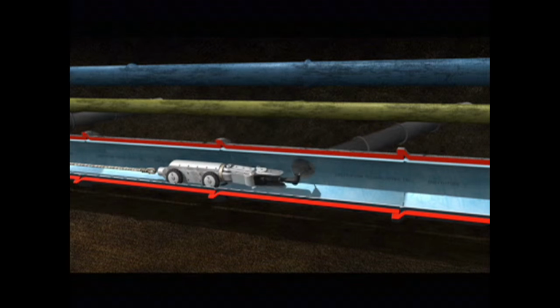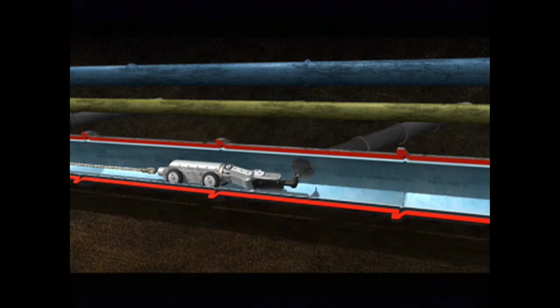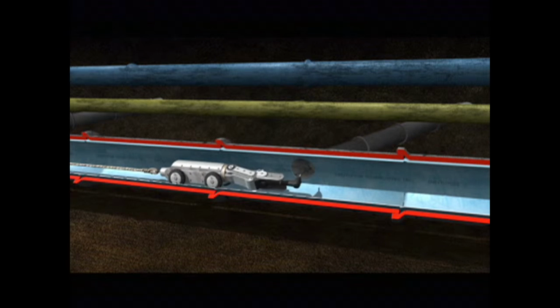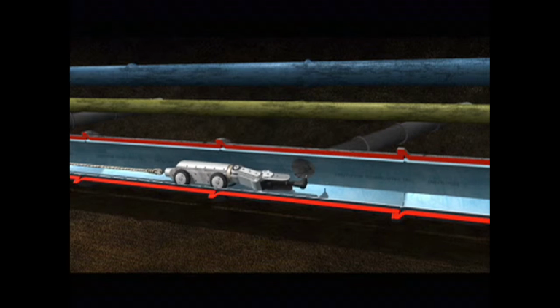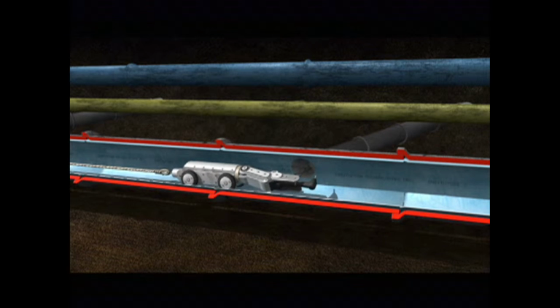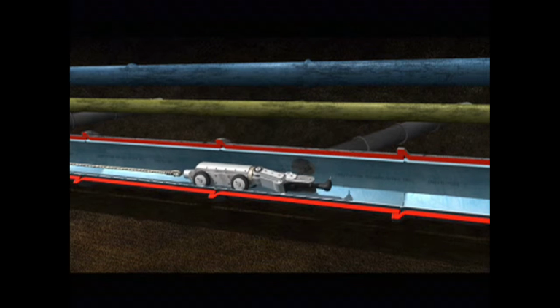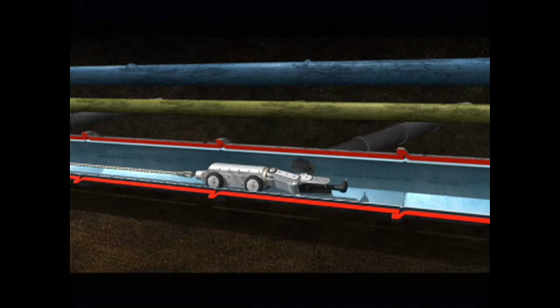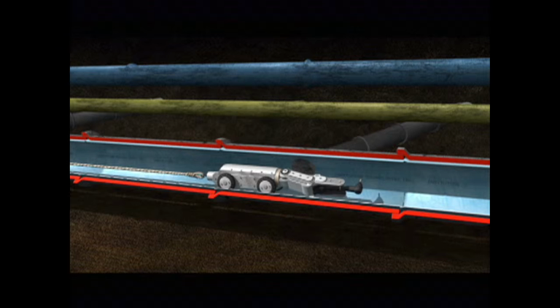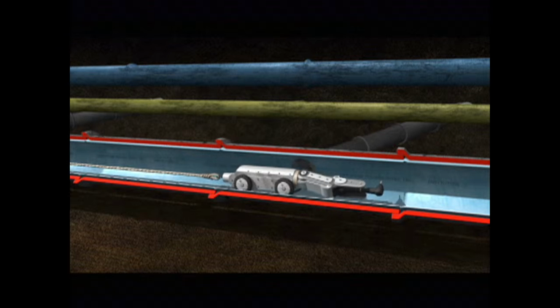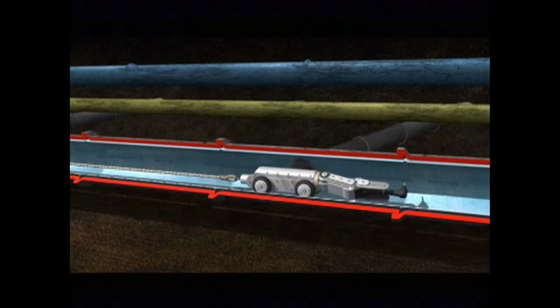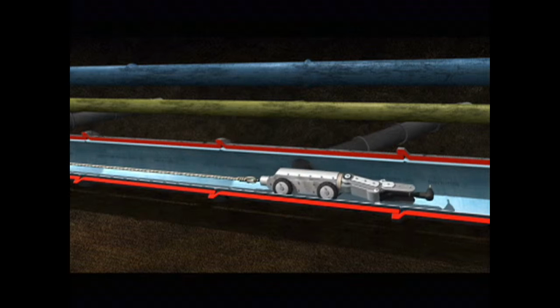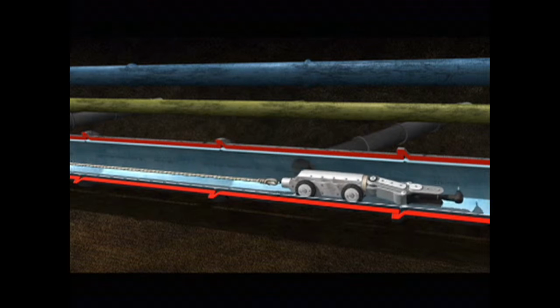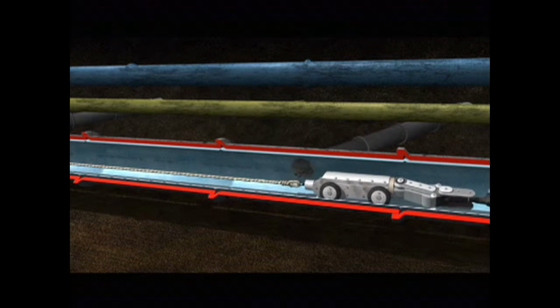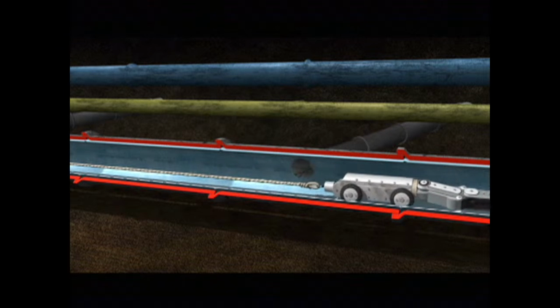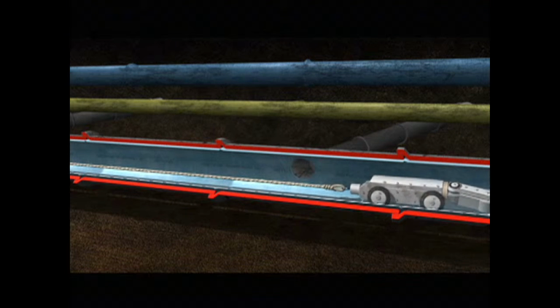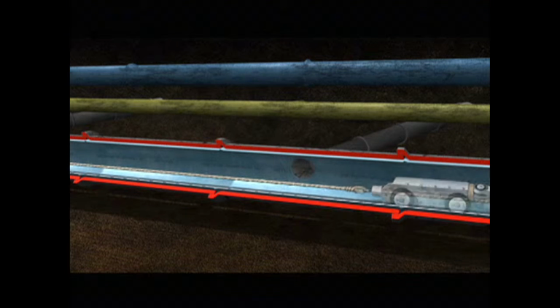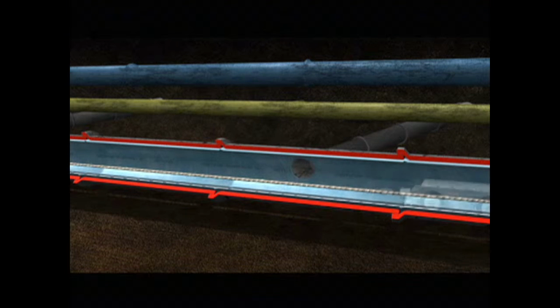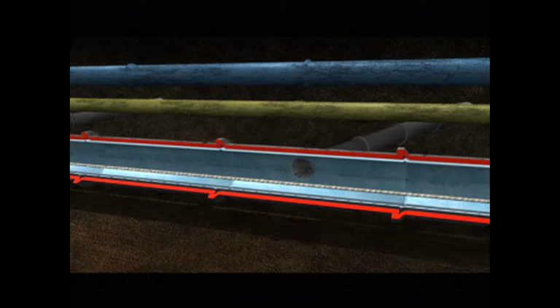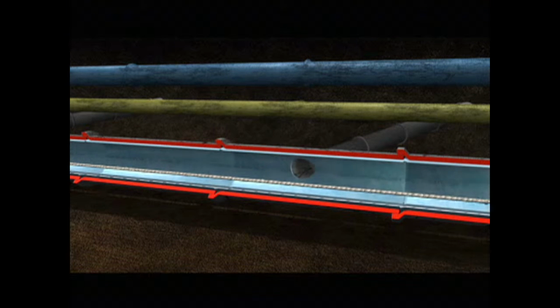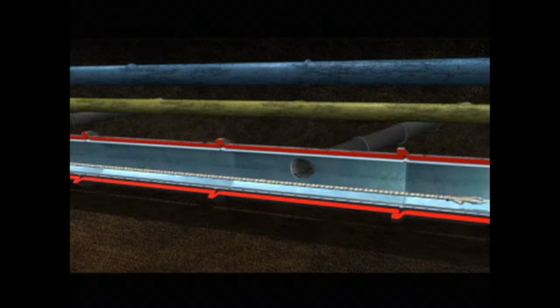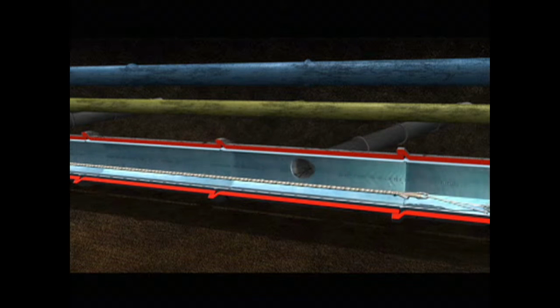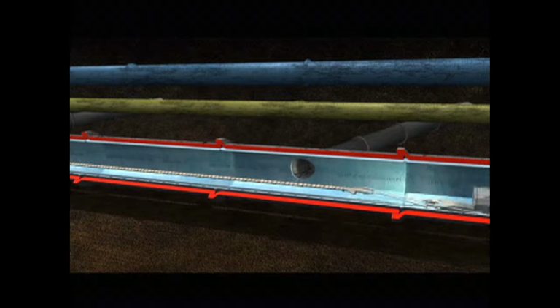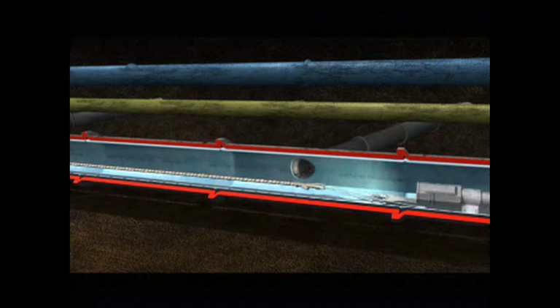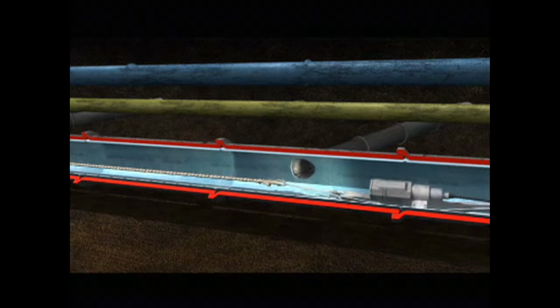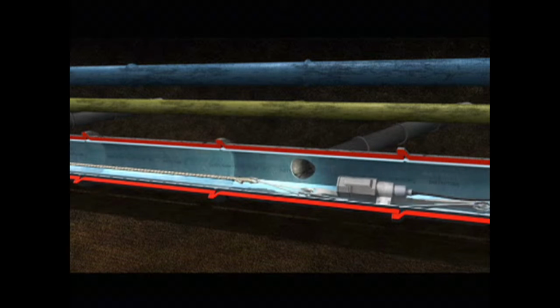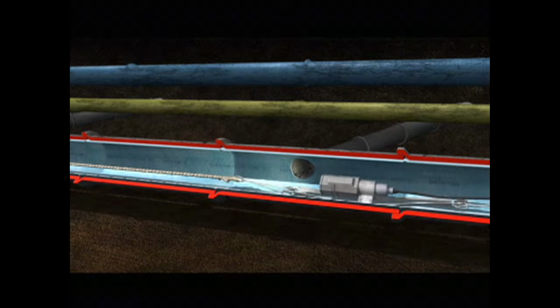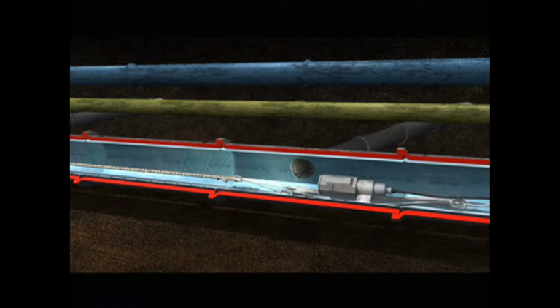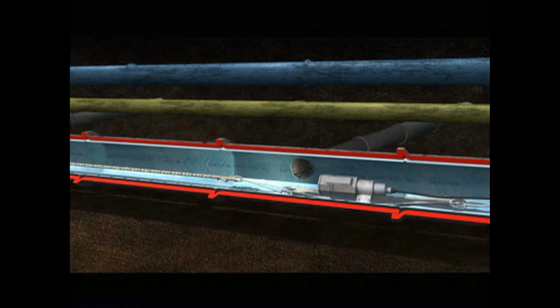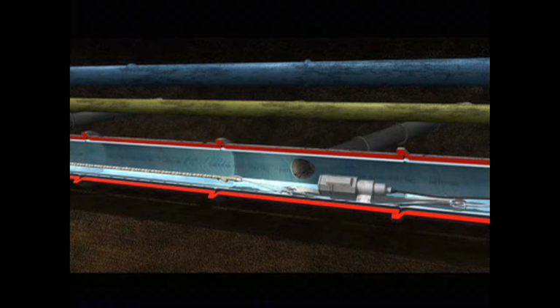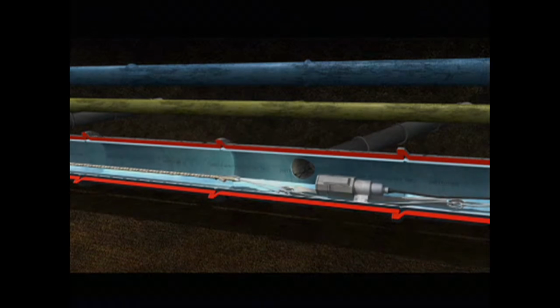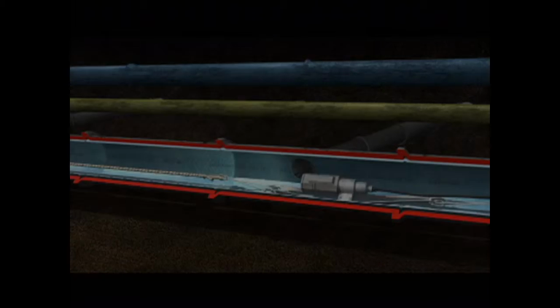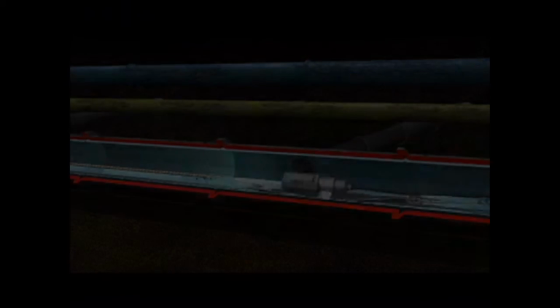Finally, the rehabilitated pipe is fully inspected by closed-circuit TV.